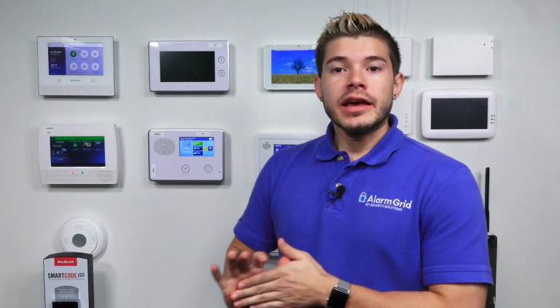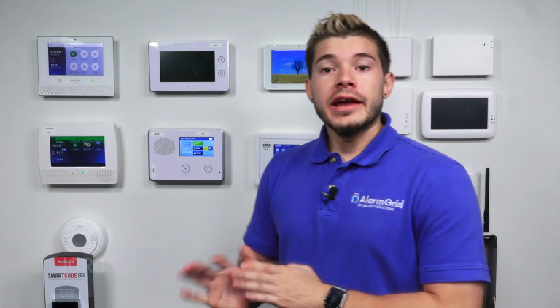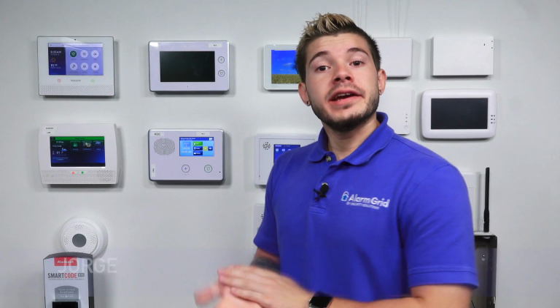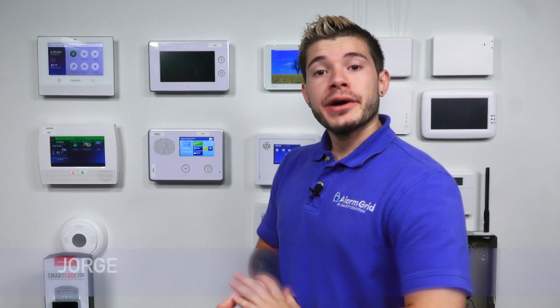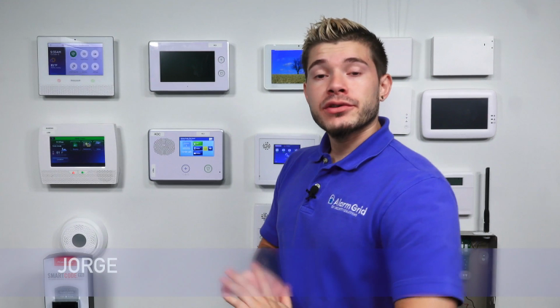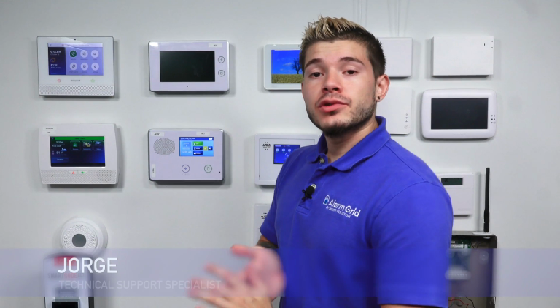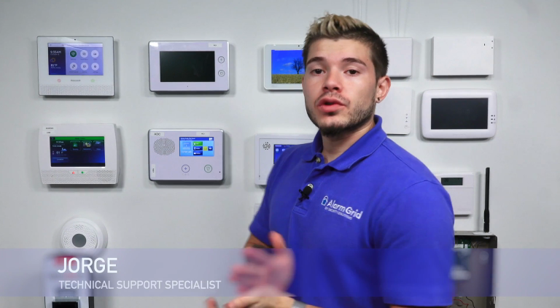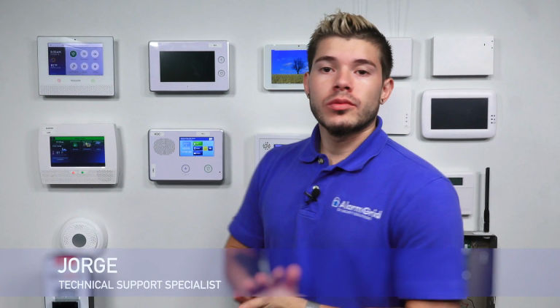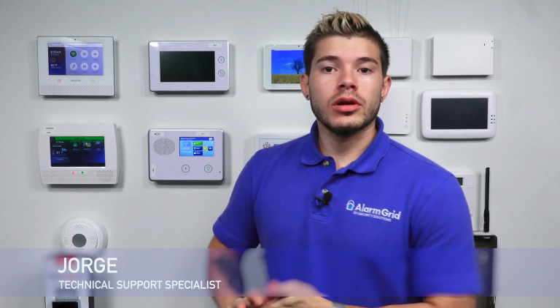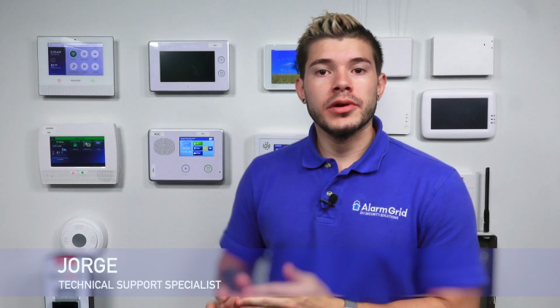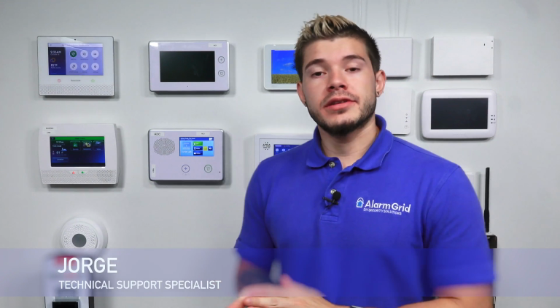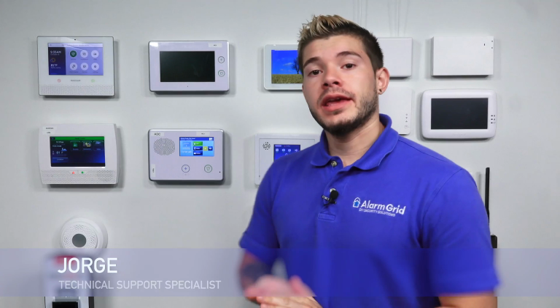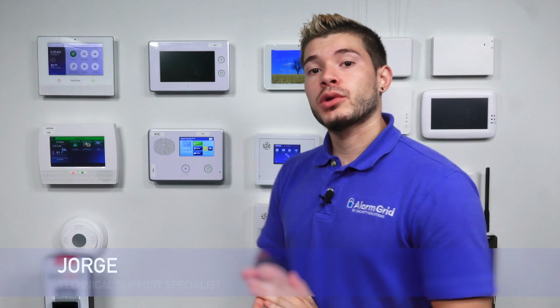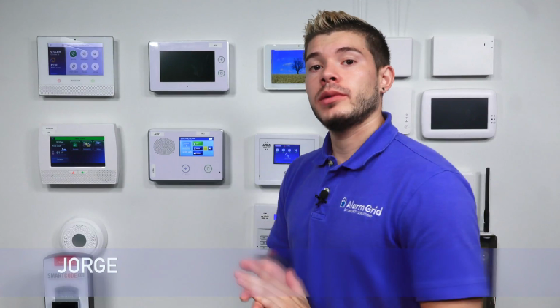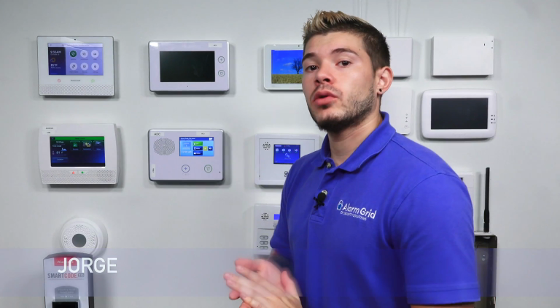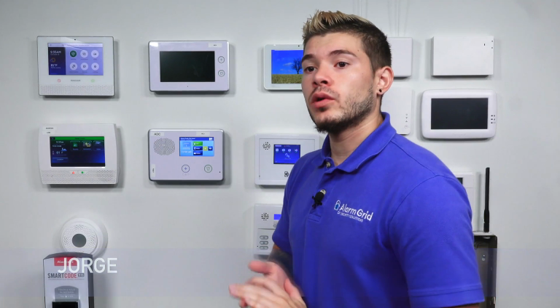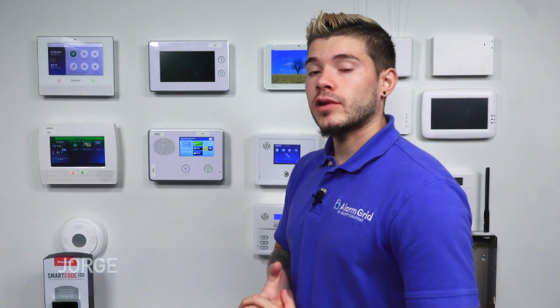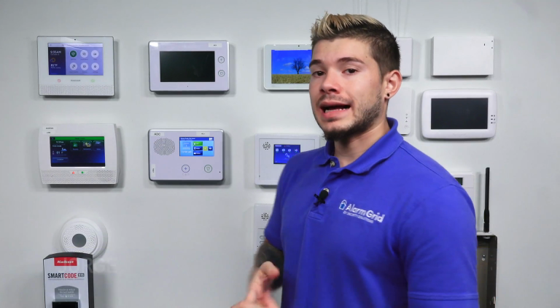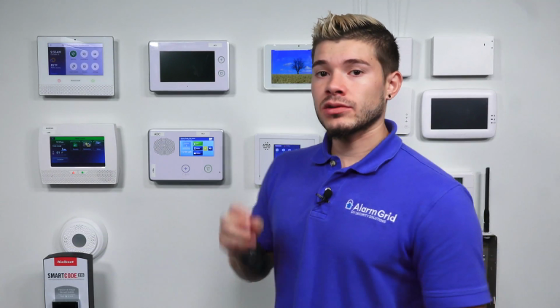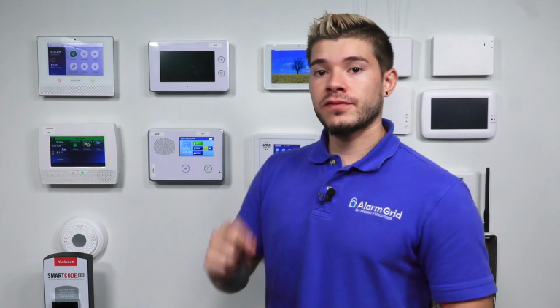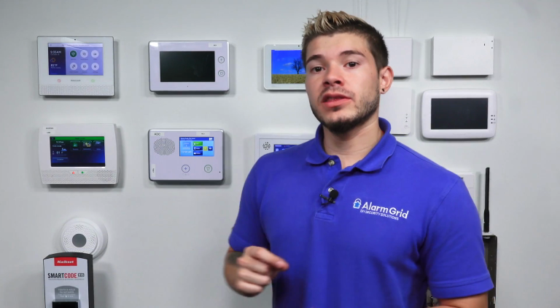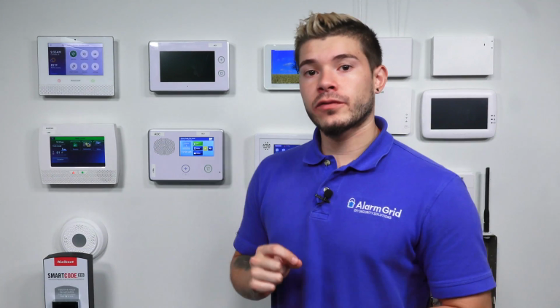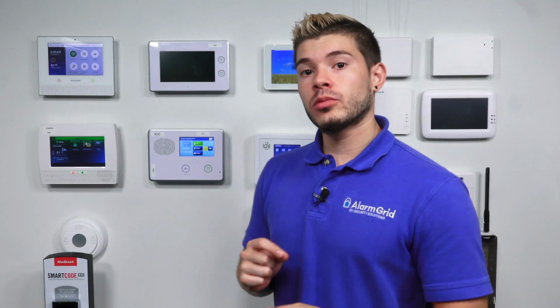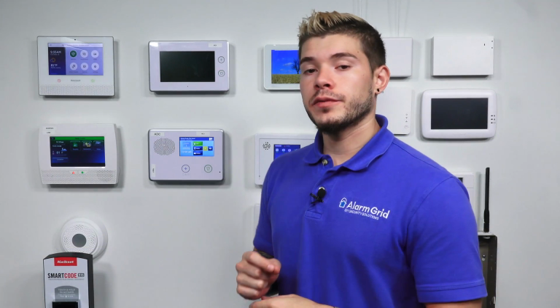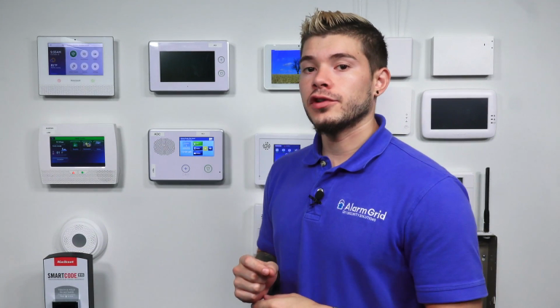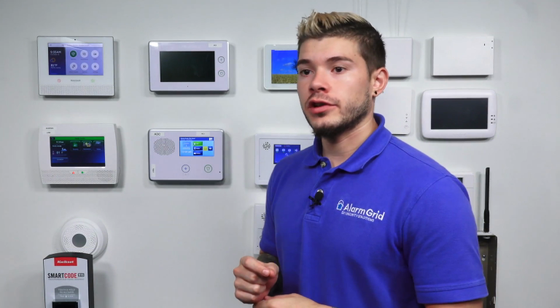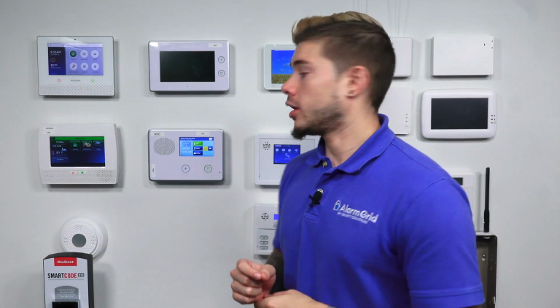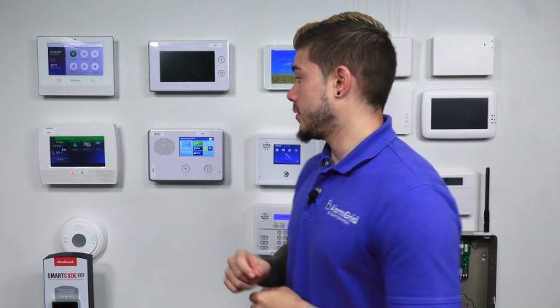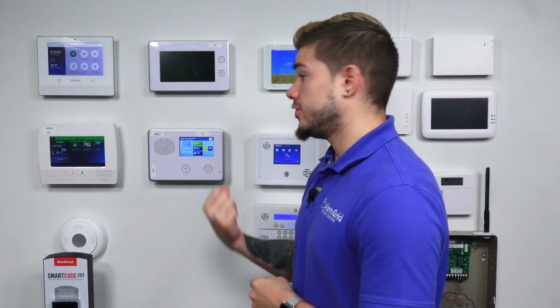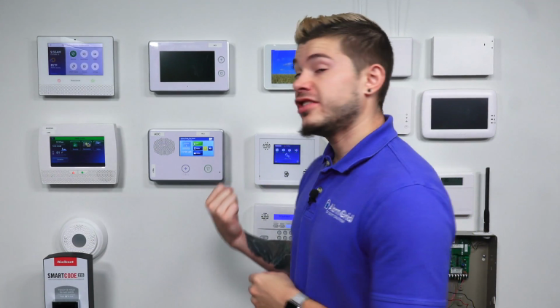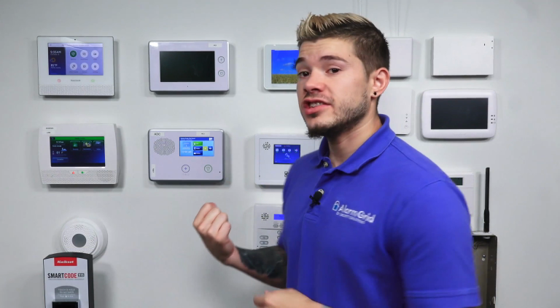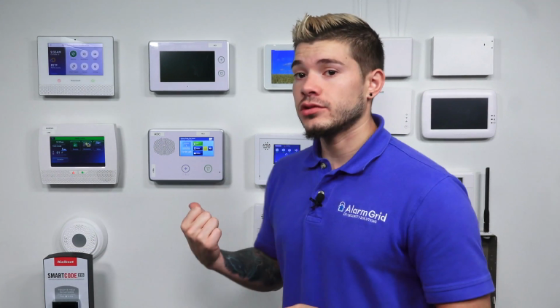Hey, DIYers. I'm George from Alarm Grid. Today, we're going to be going over how to find the firmware version on the GC2.